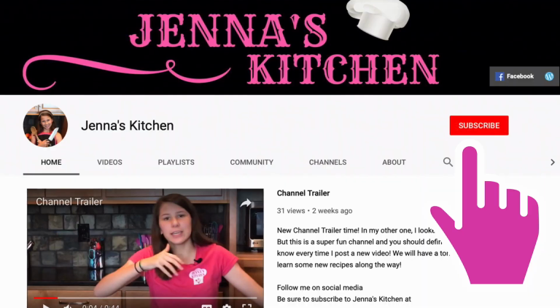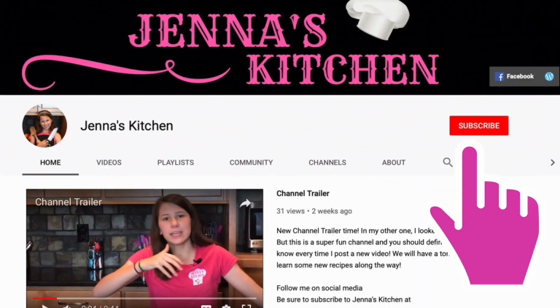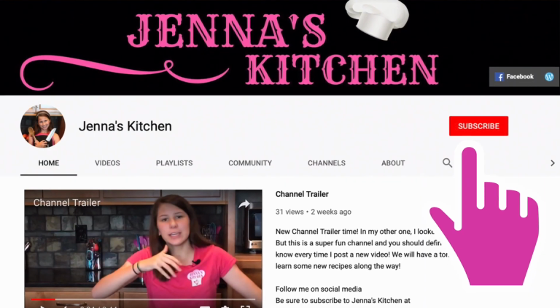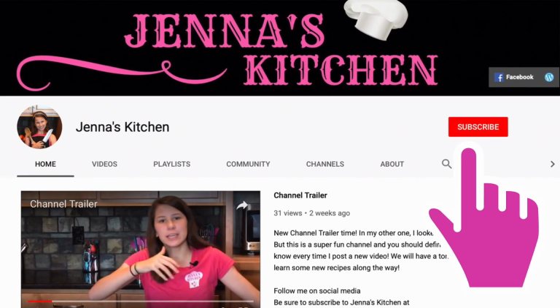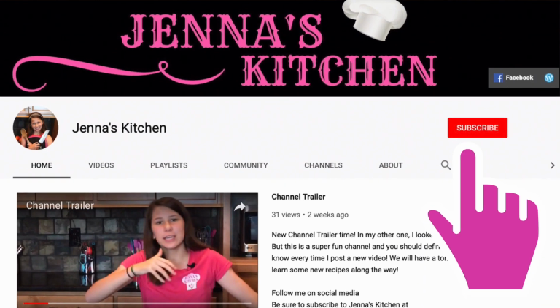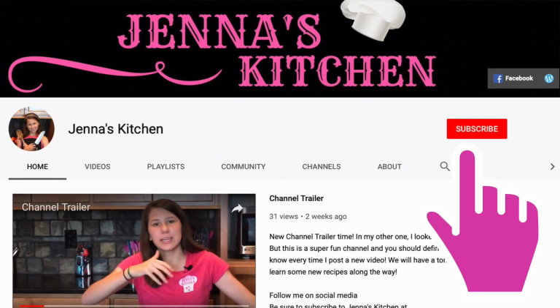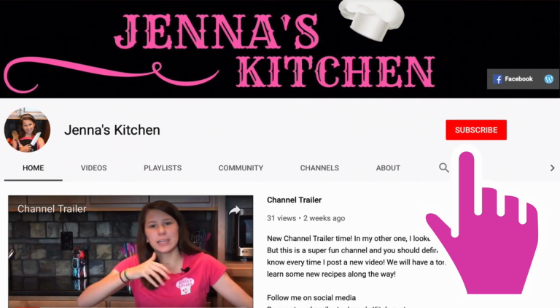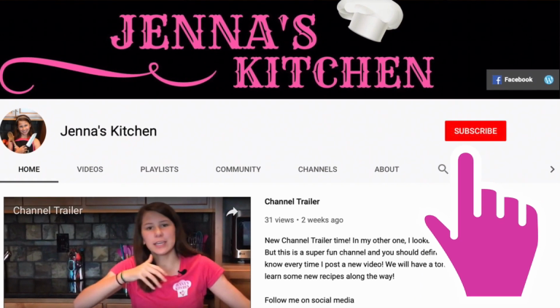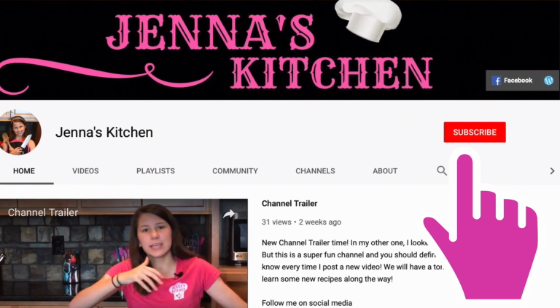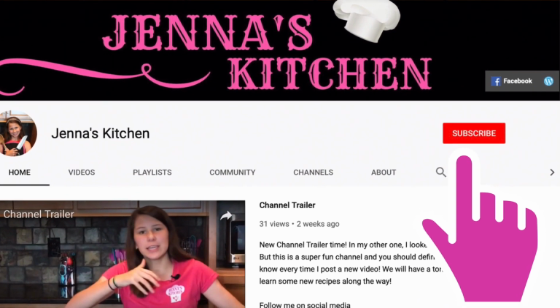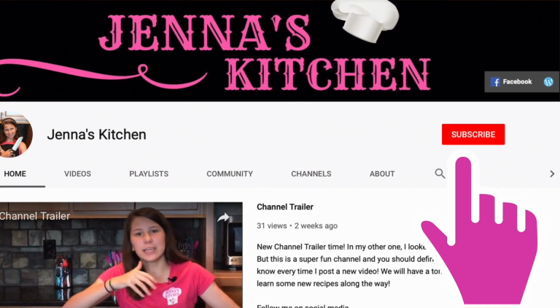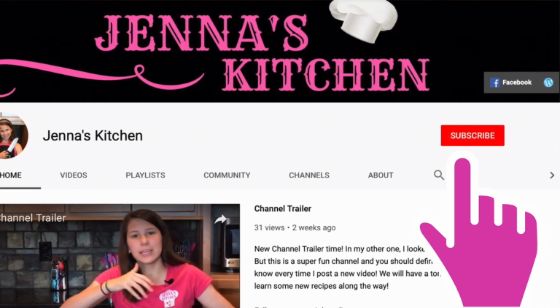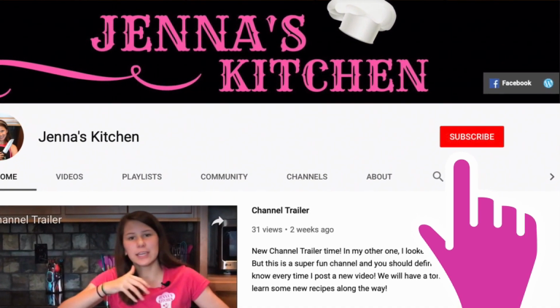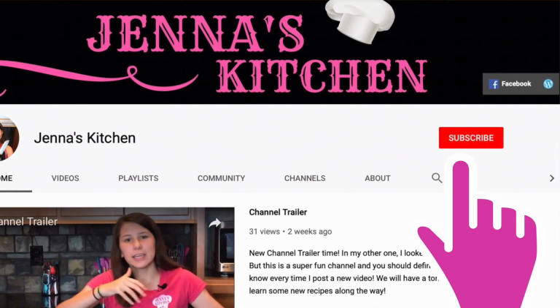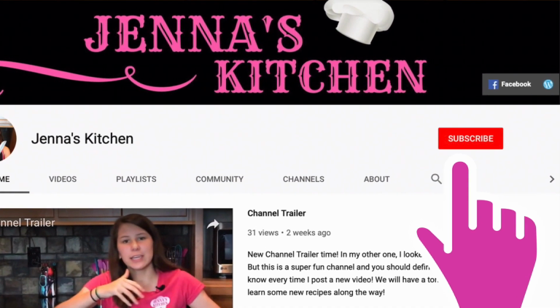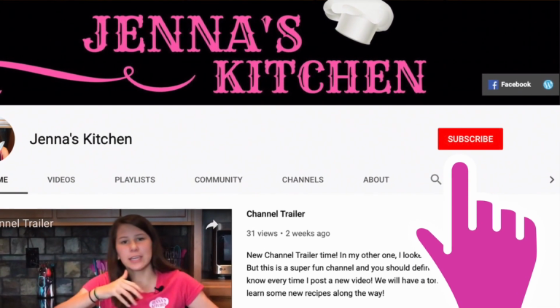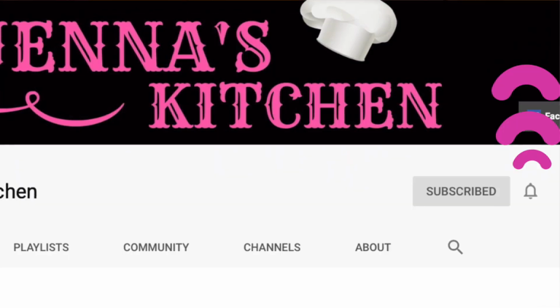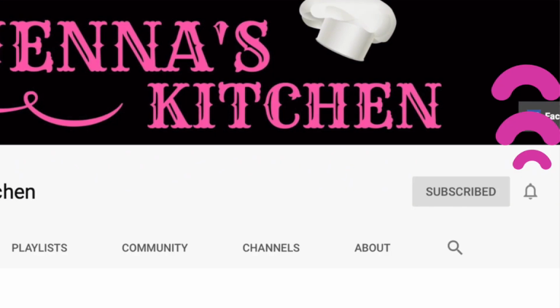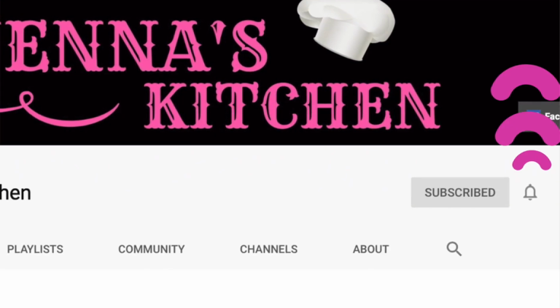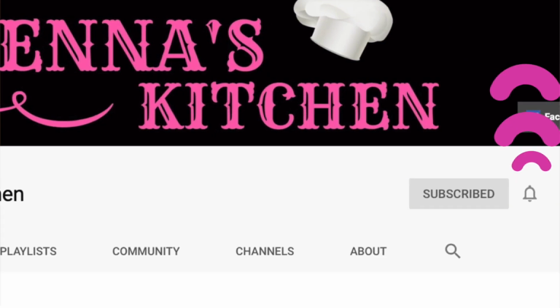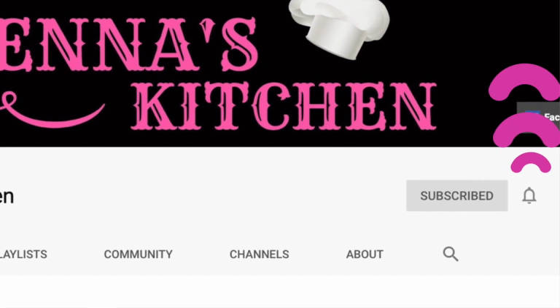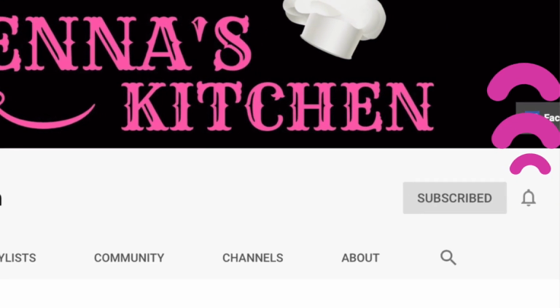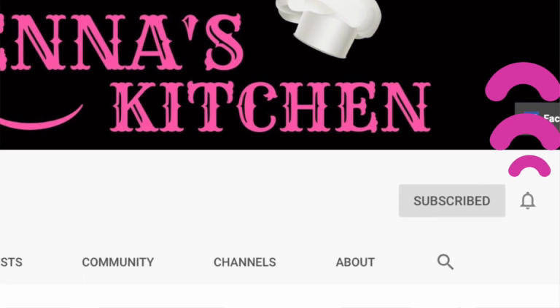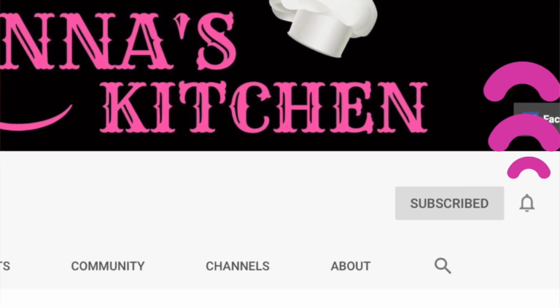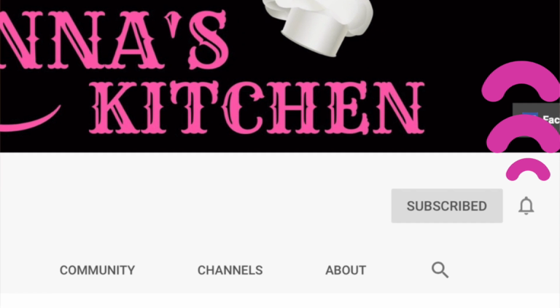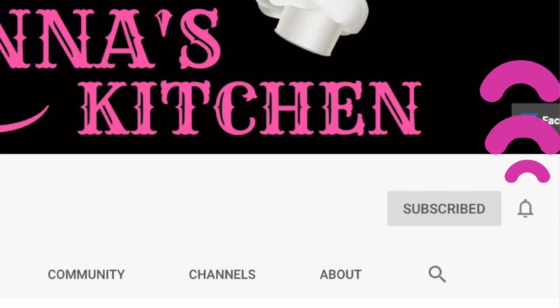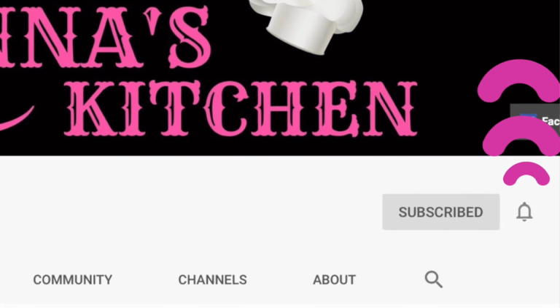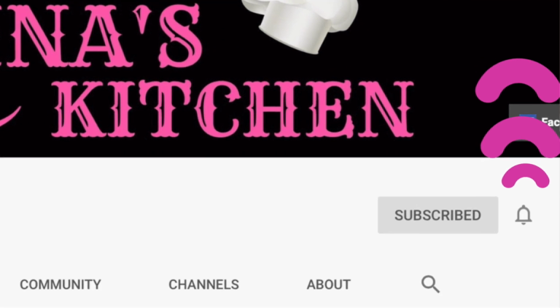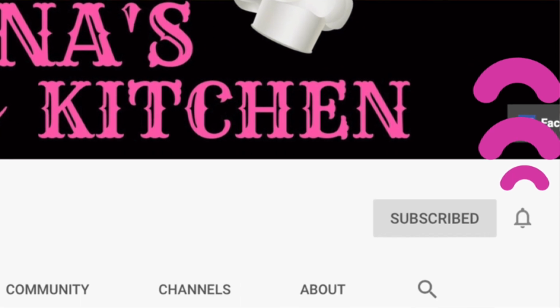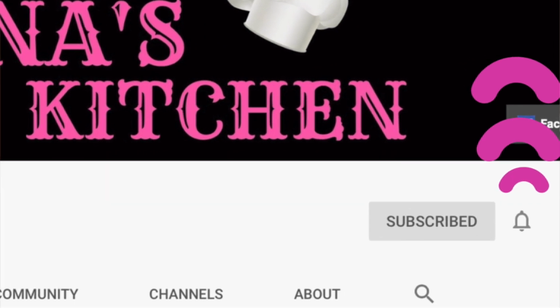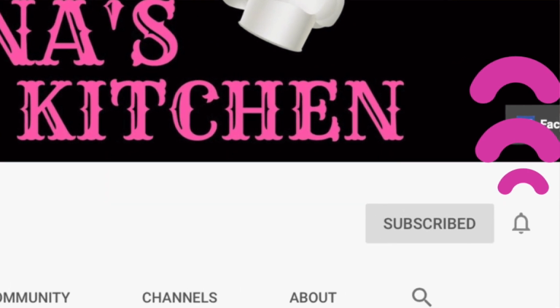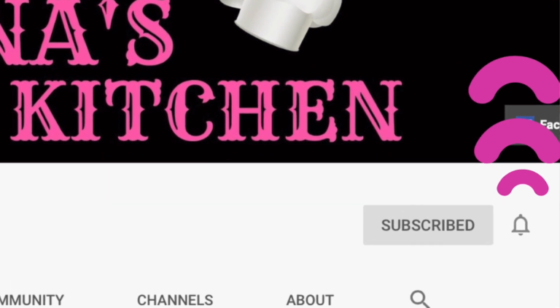Before we get into the video, make sure you hit that subscribe button and ring the bell to get notifications when I post a new video.